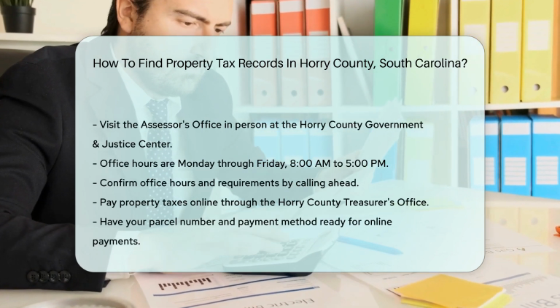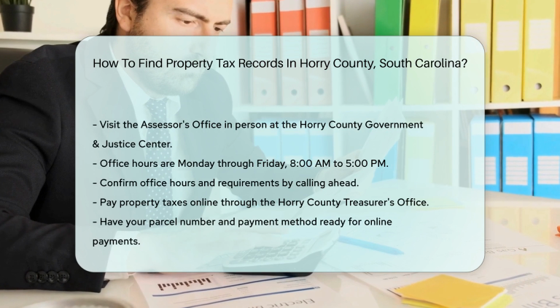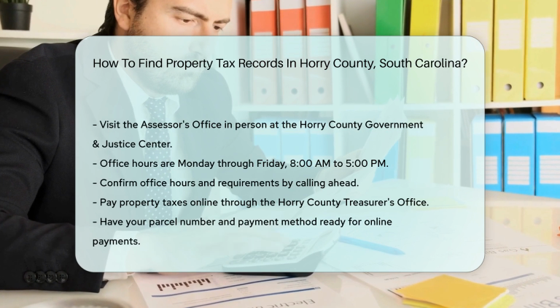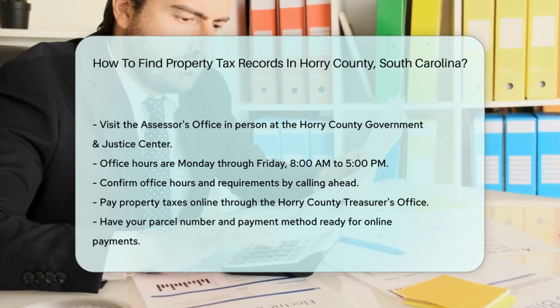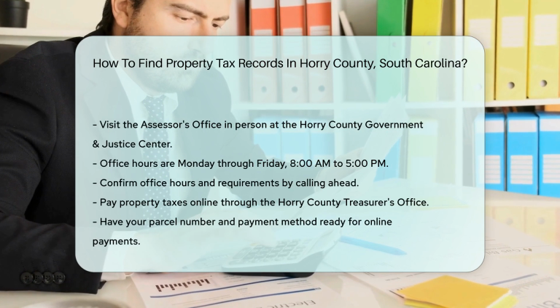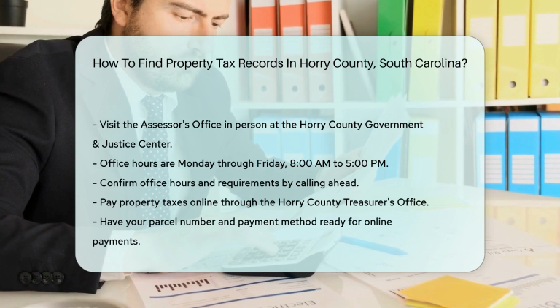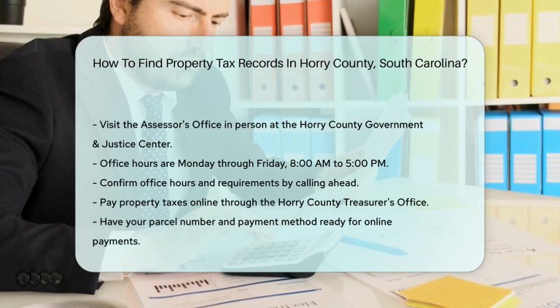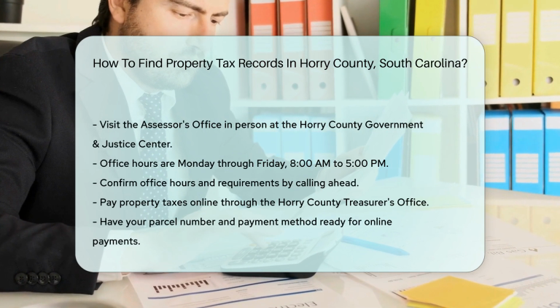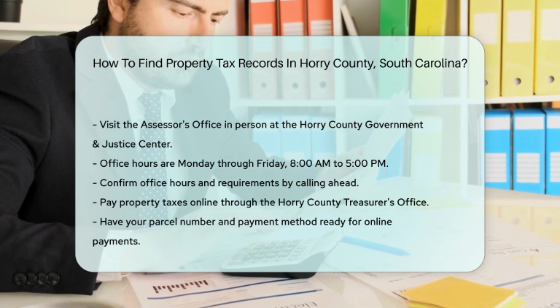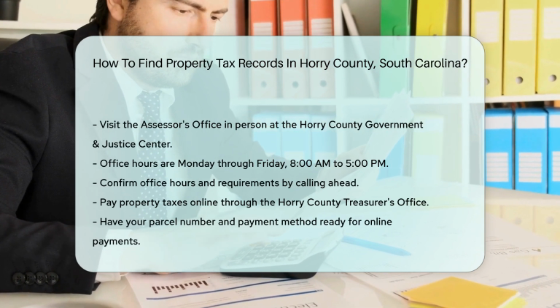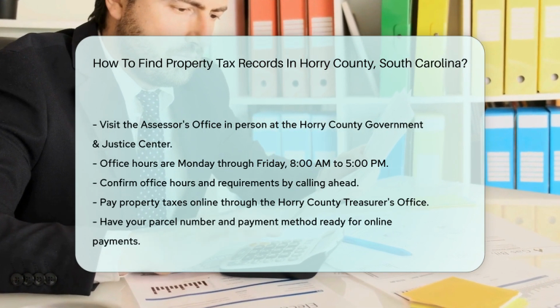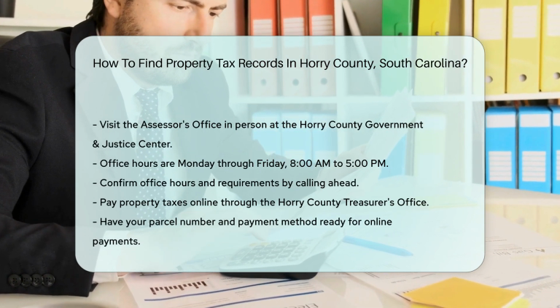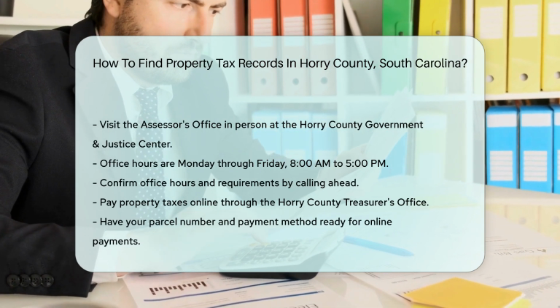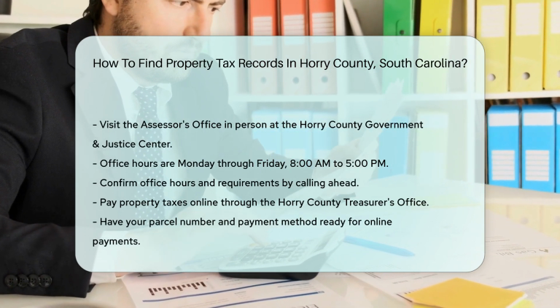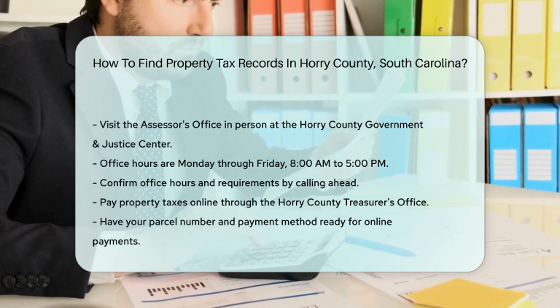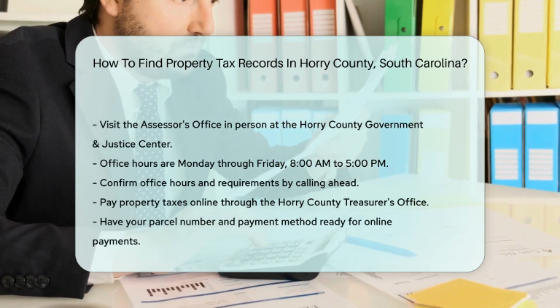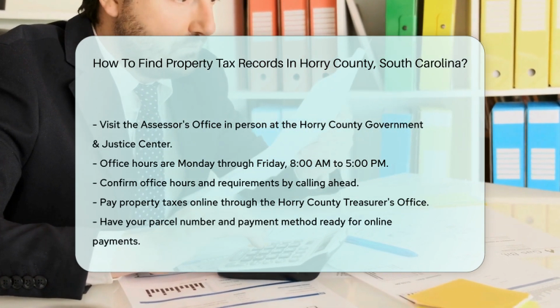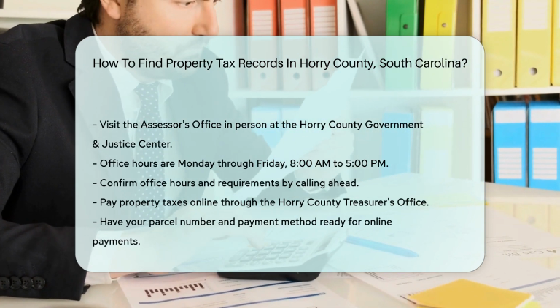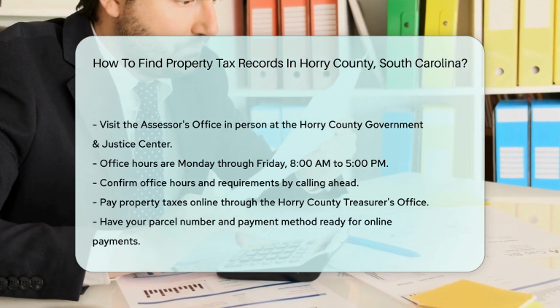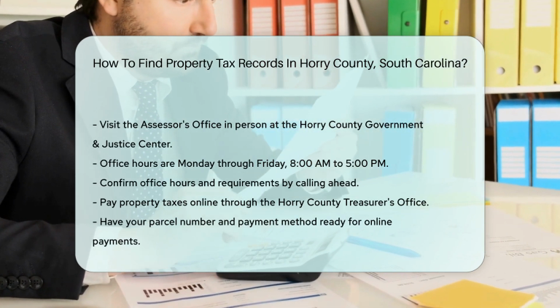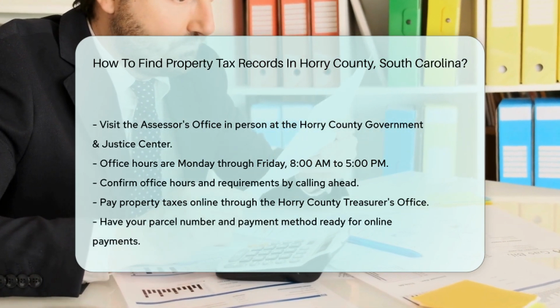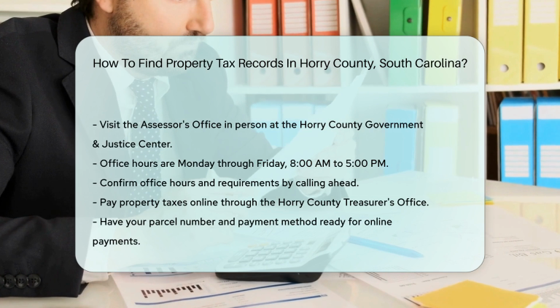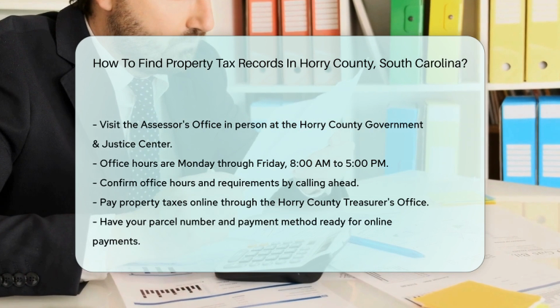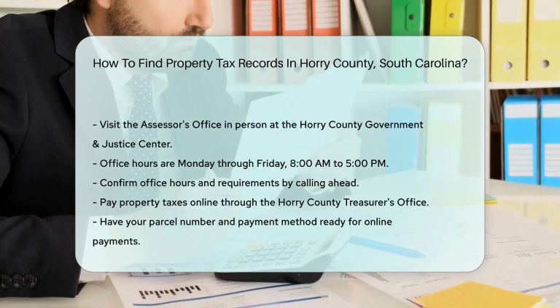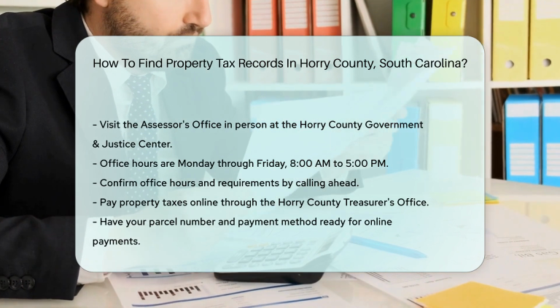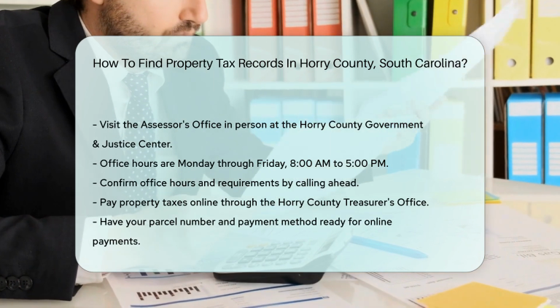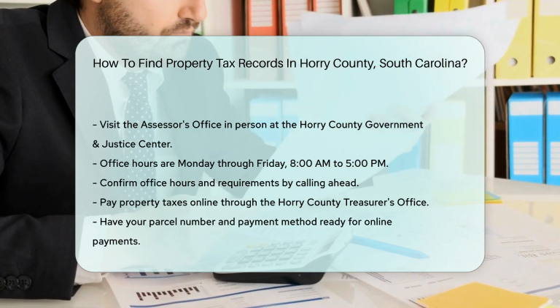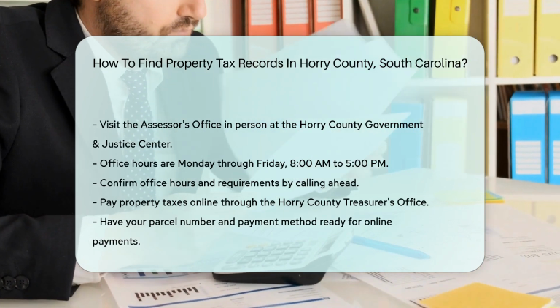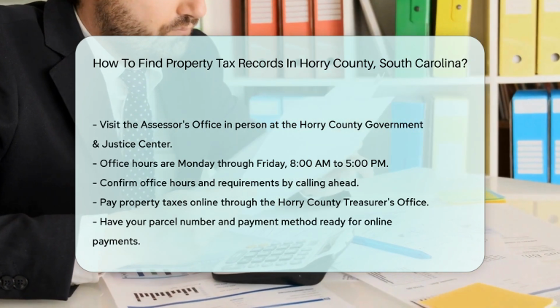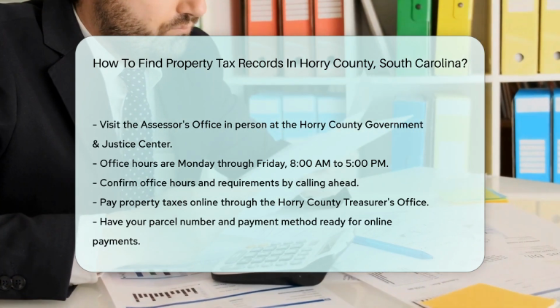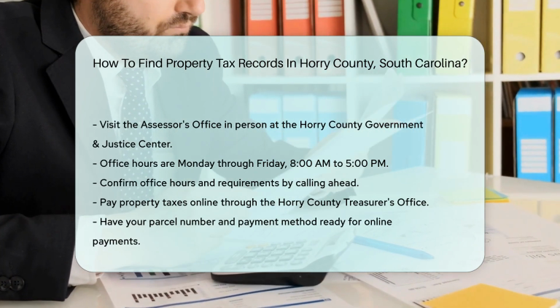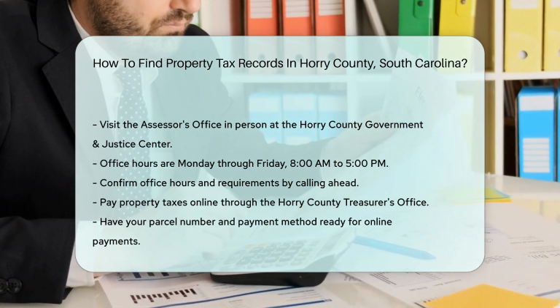Office hours are typically Monday through Friday, 8 a.m. to 5 p.m. It's a good idea to call ahead to confirm hours and any specific requirements.